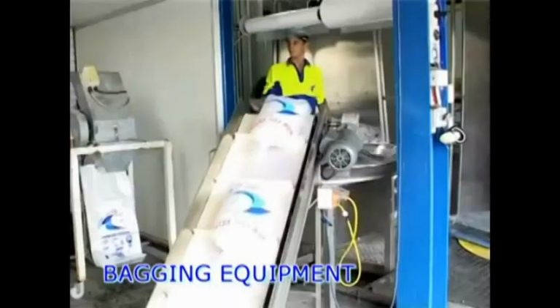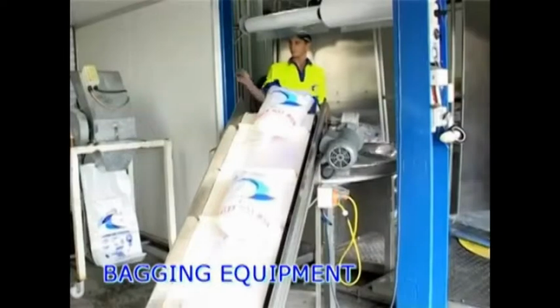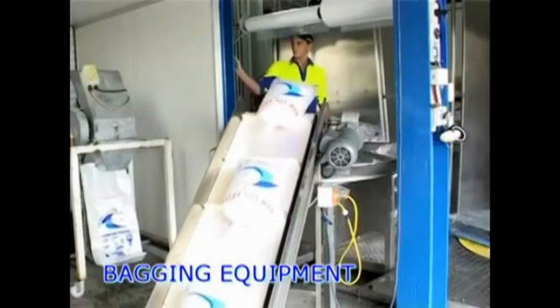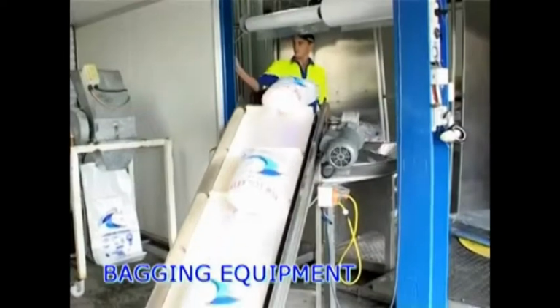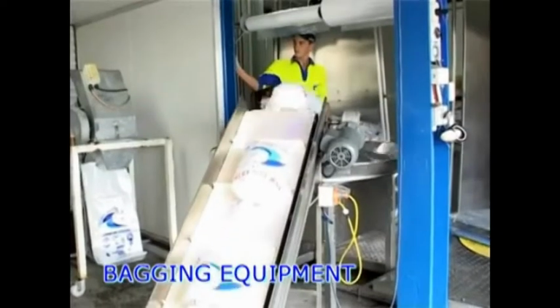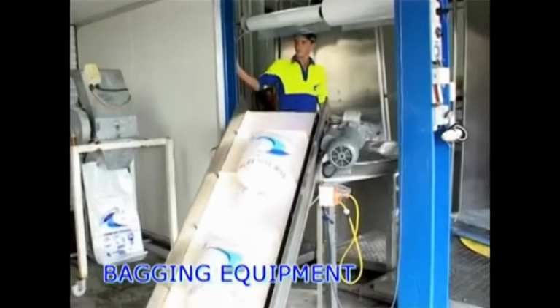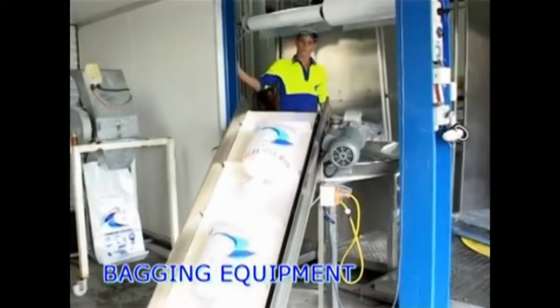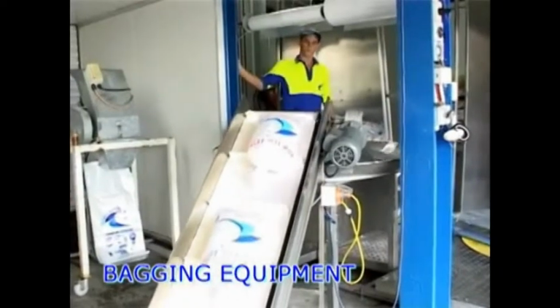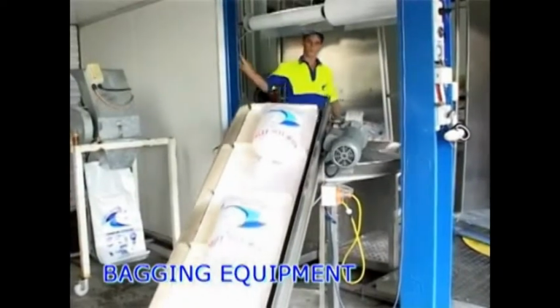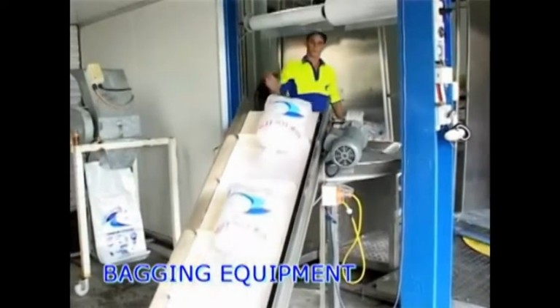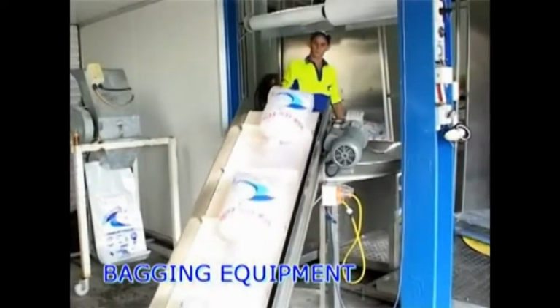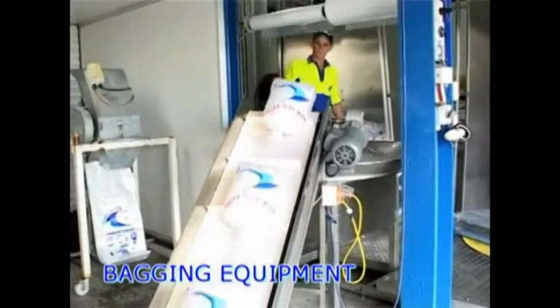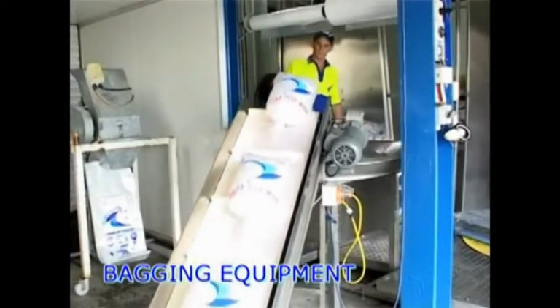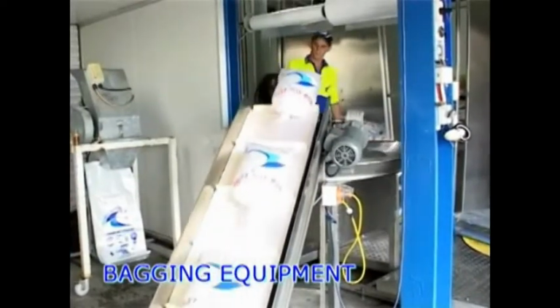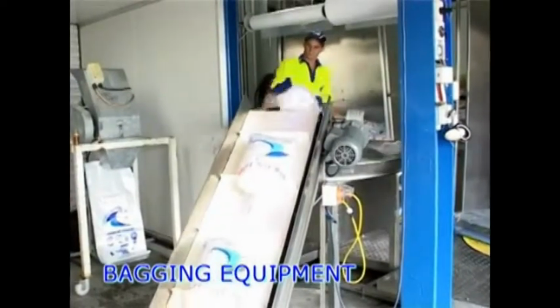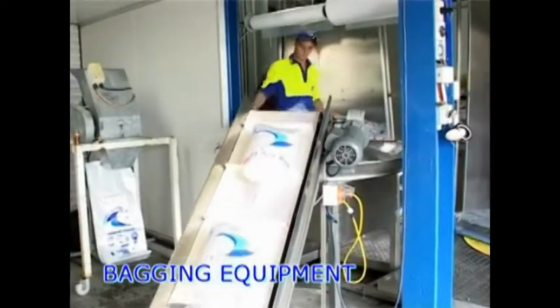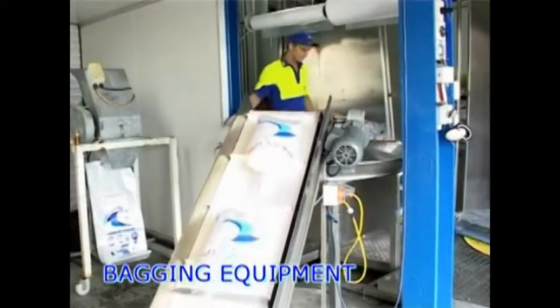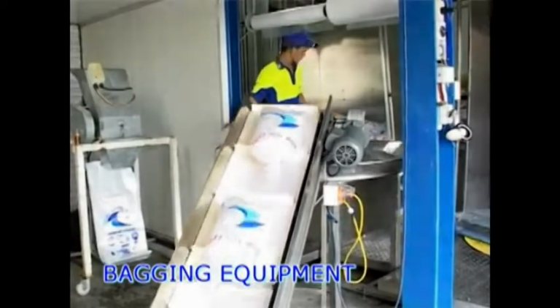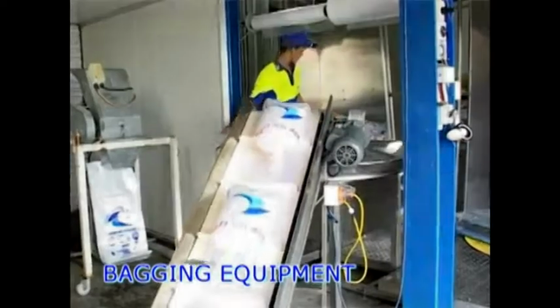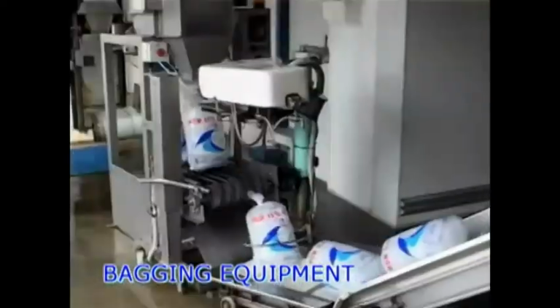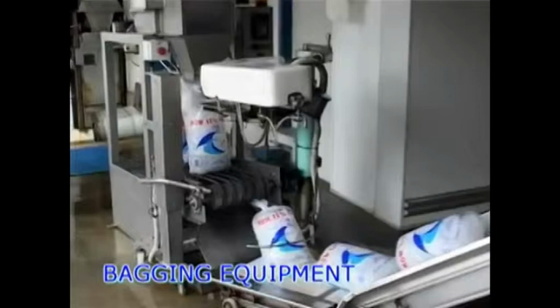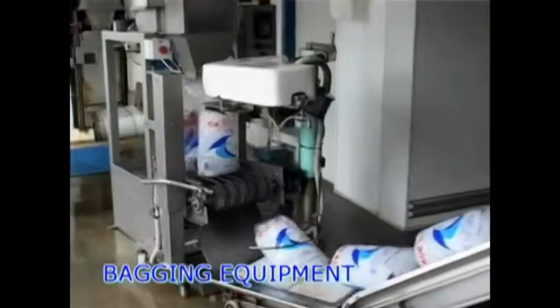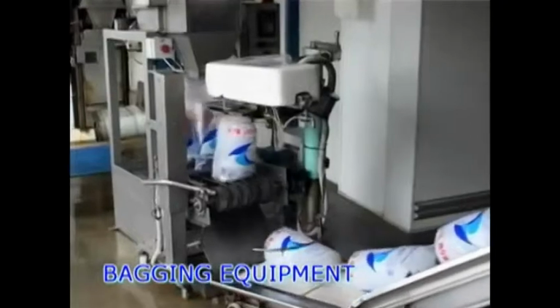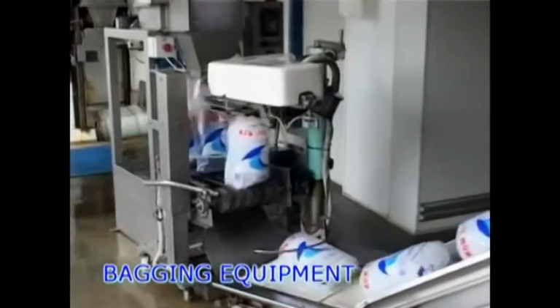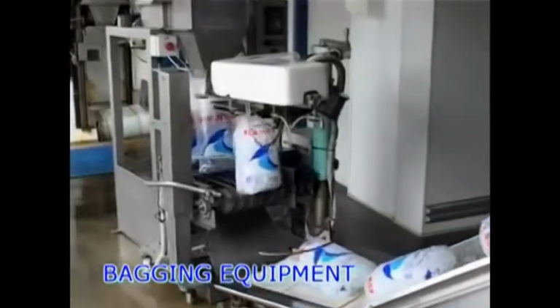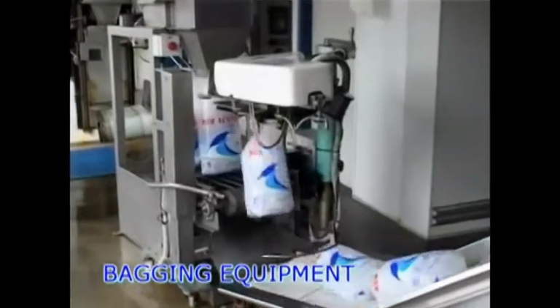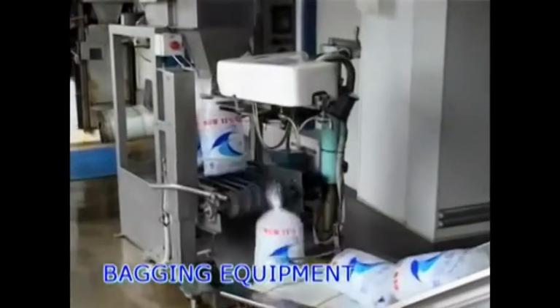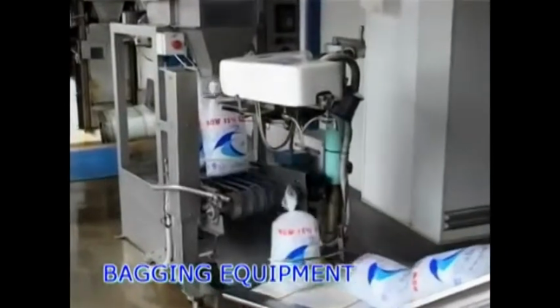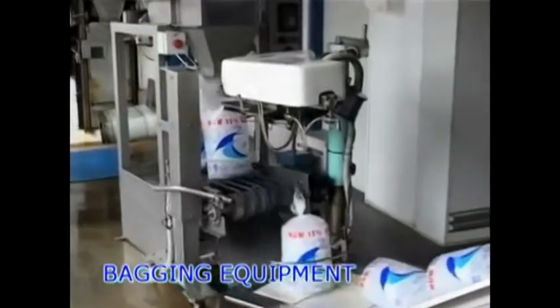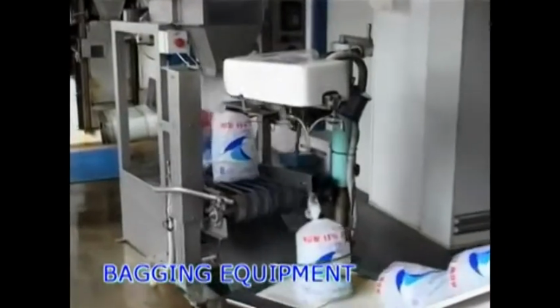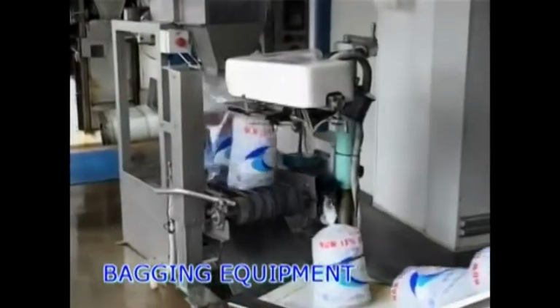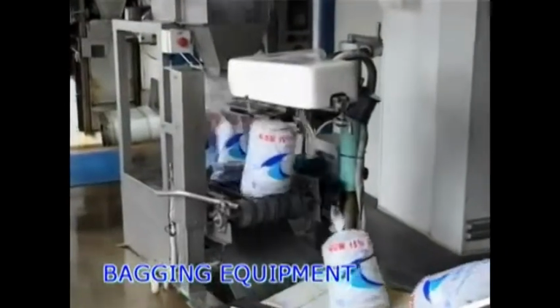Full stainless steel construction including electrical cabinet and conveyor rollers.